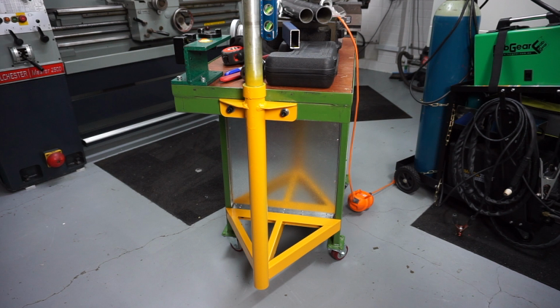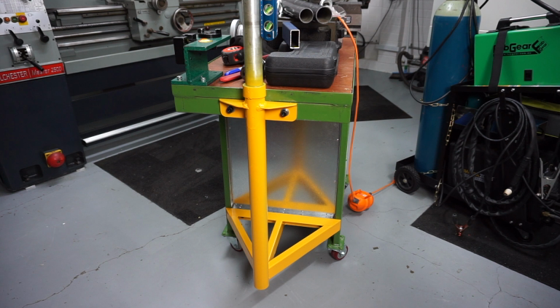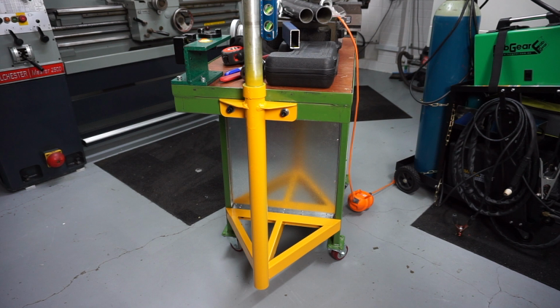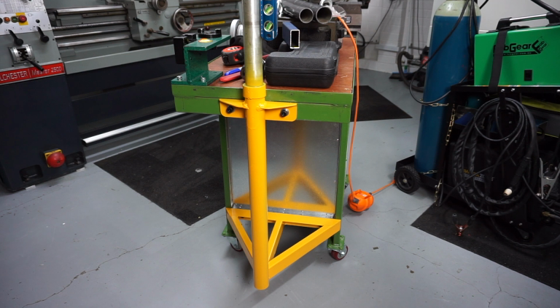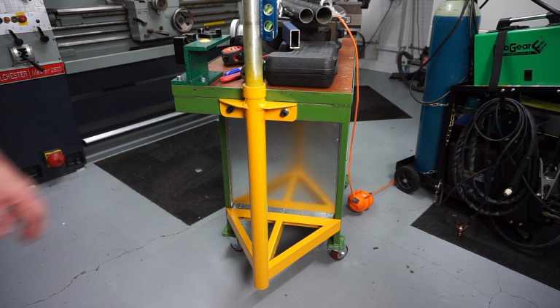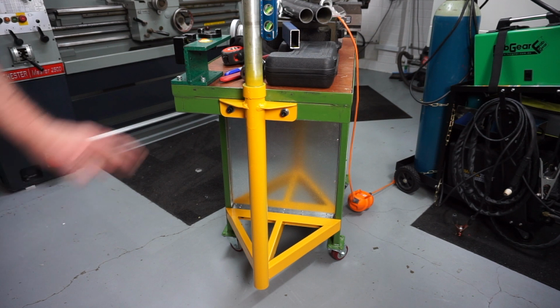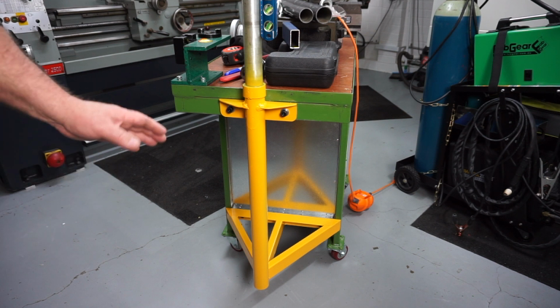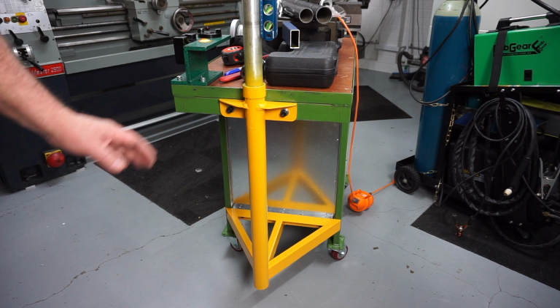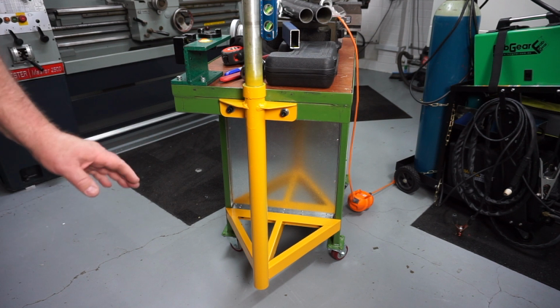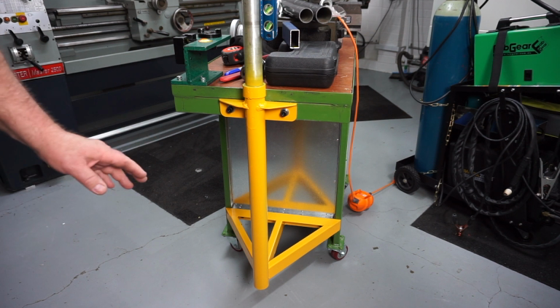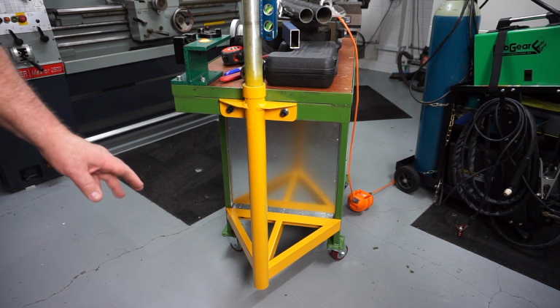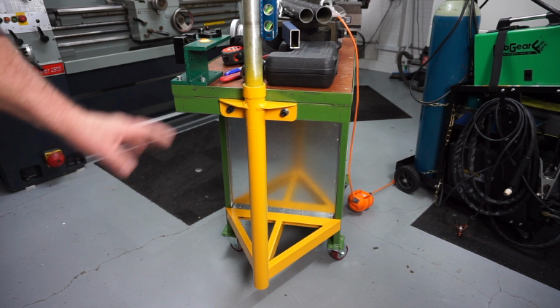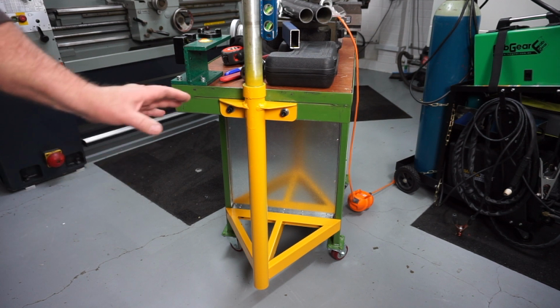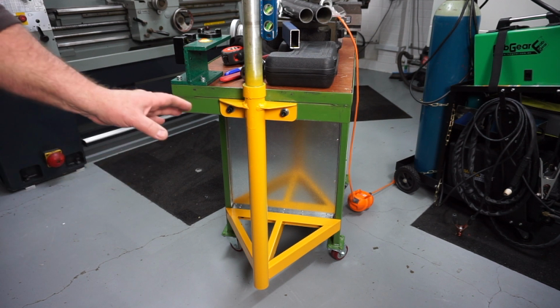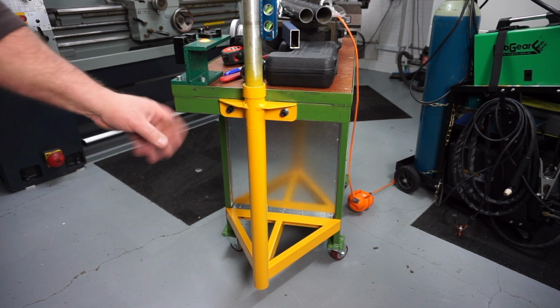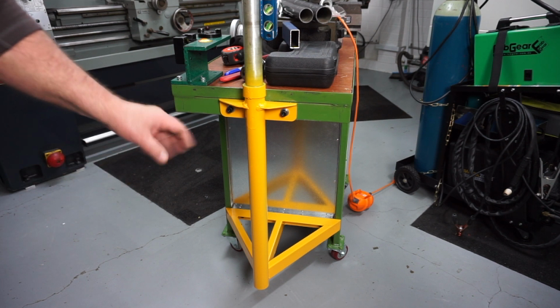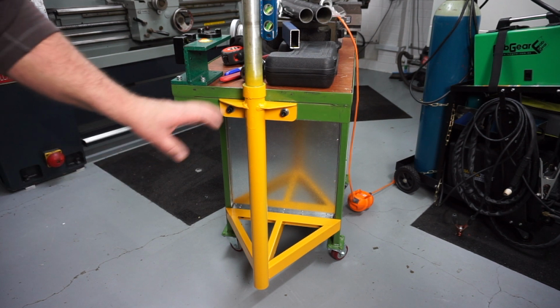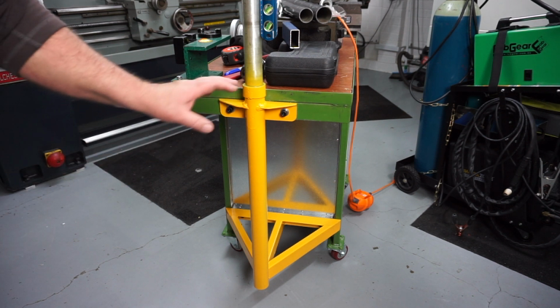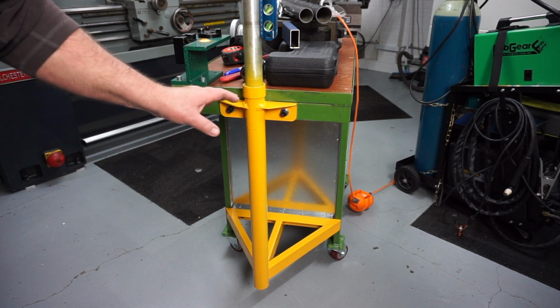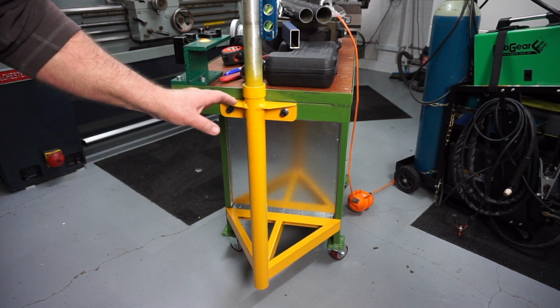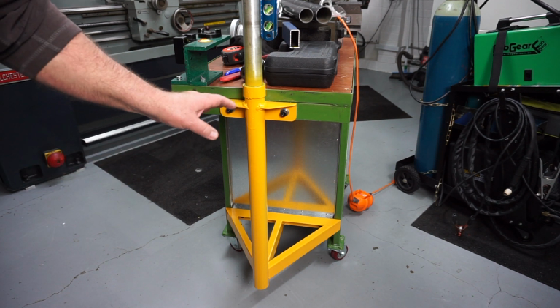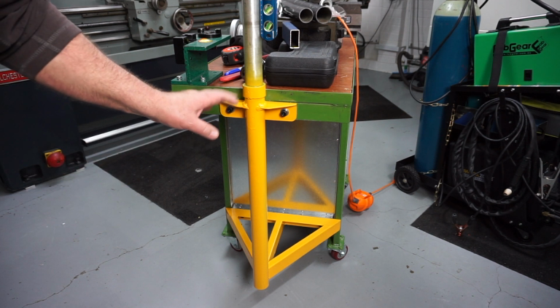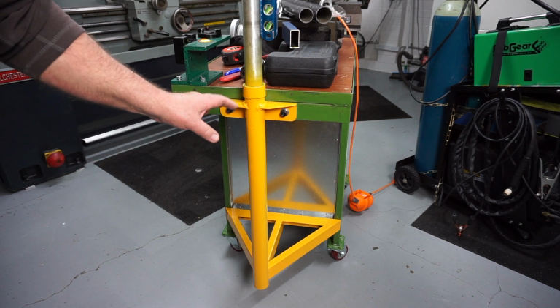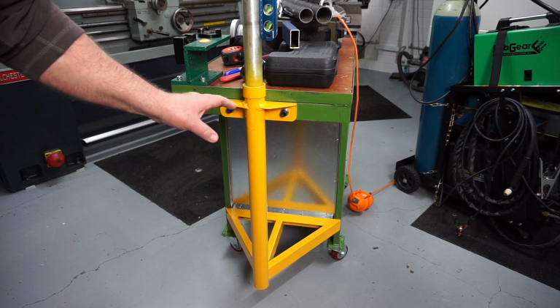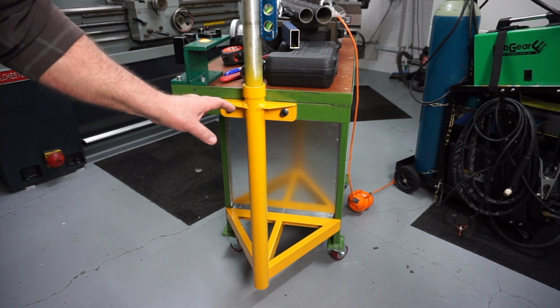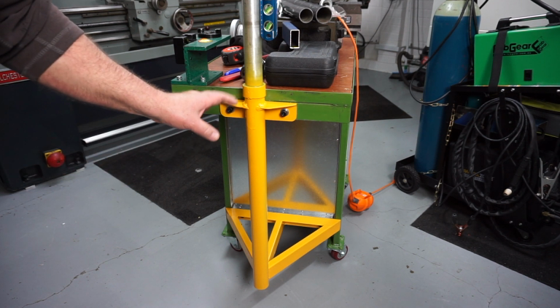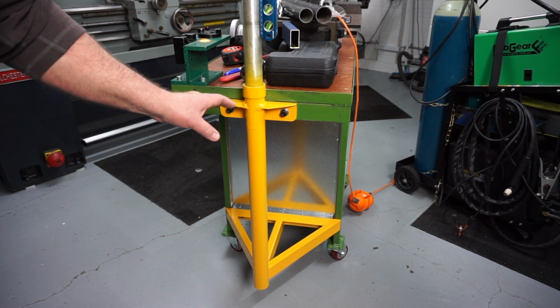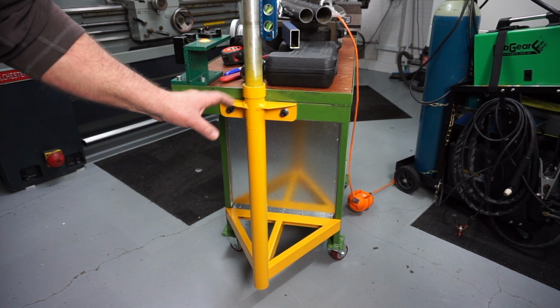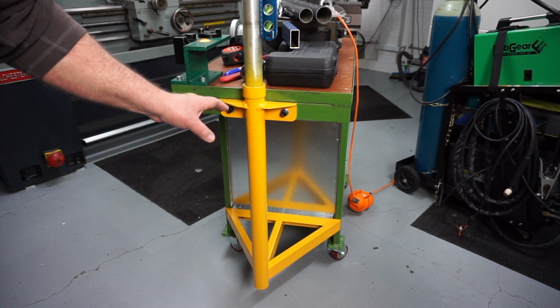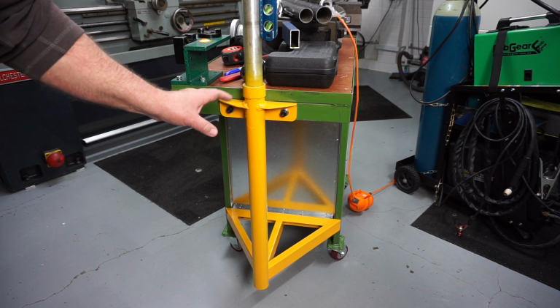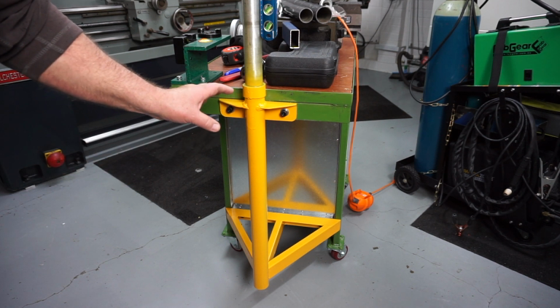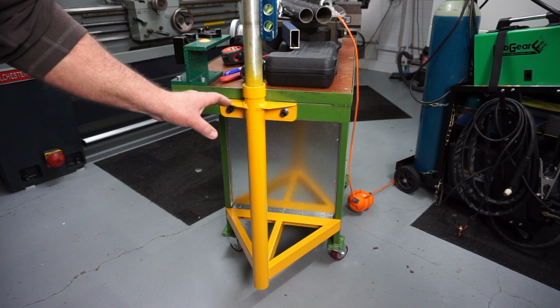Today's video will cover part one, the making of my homemade shop trolley crane.